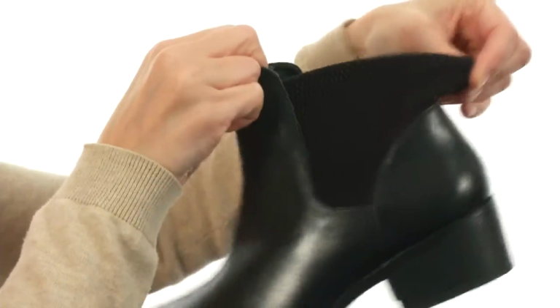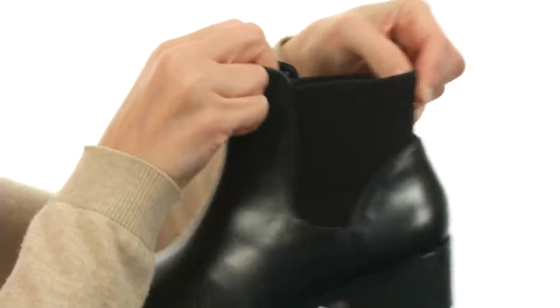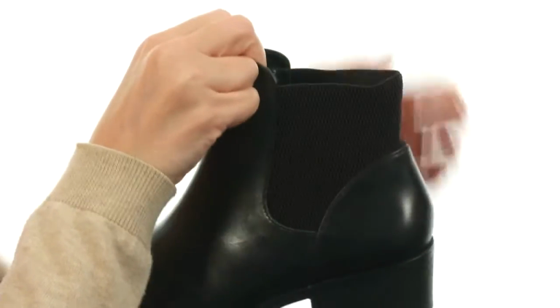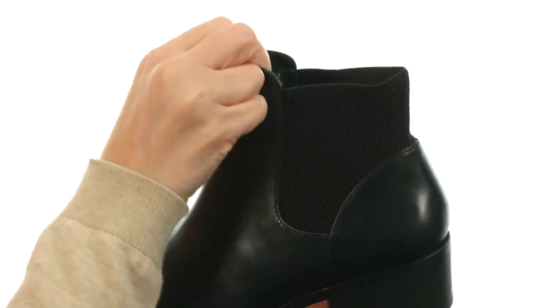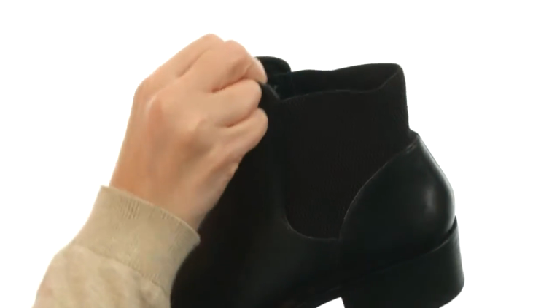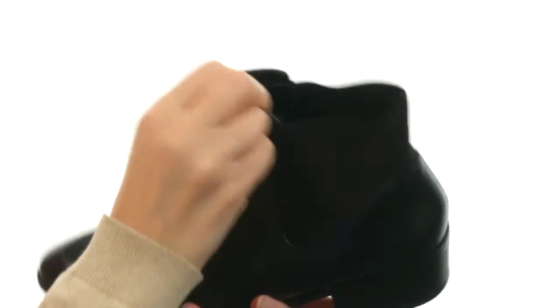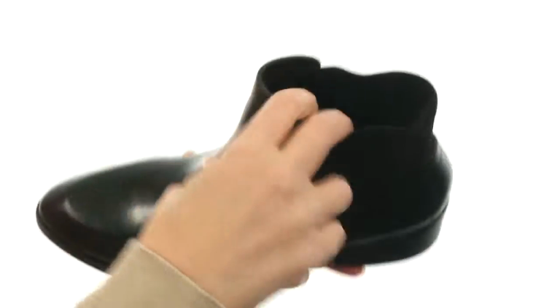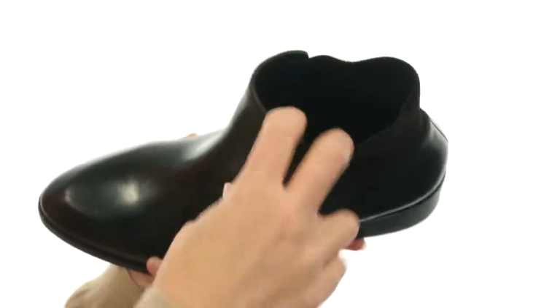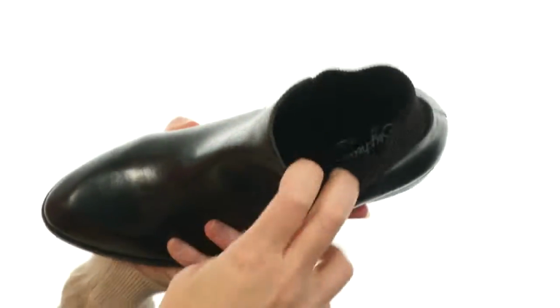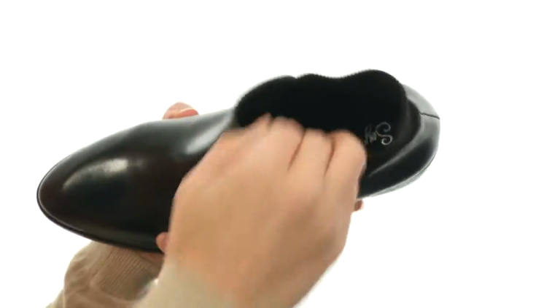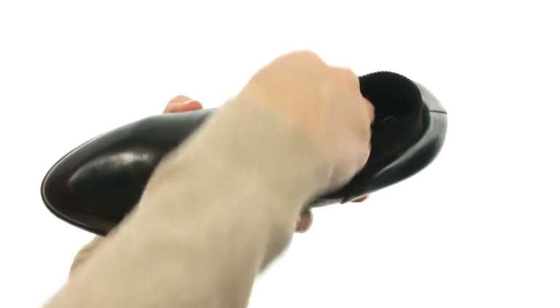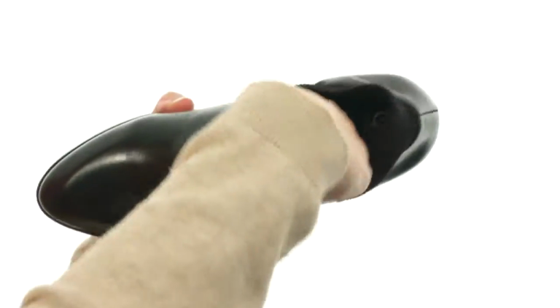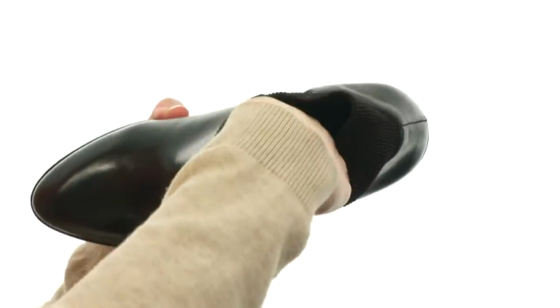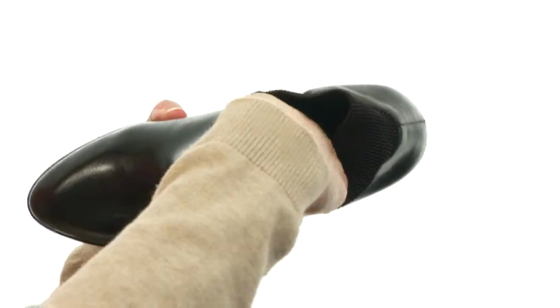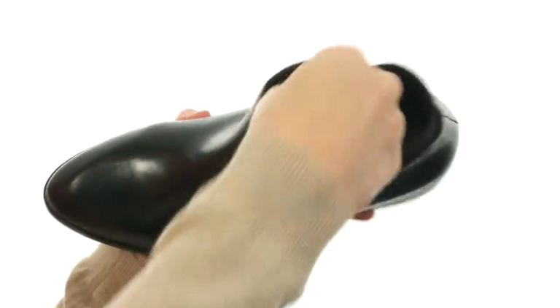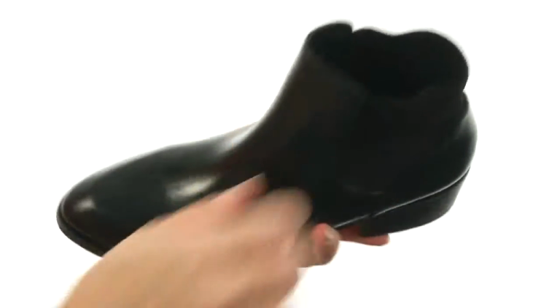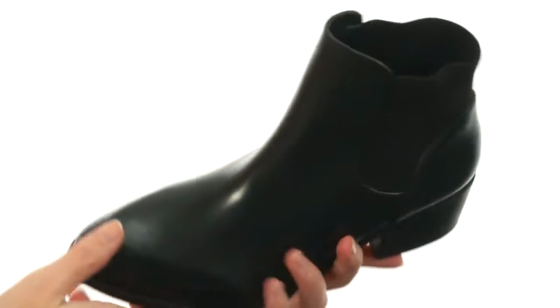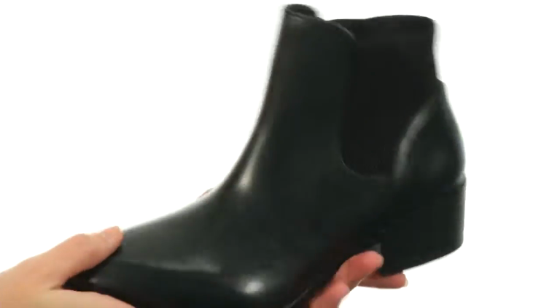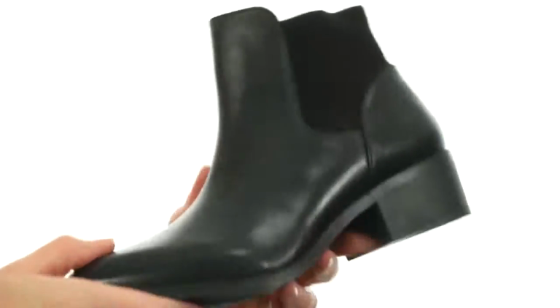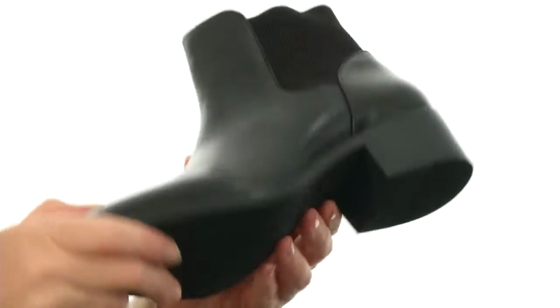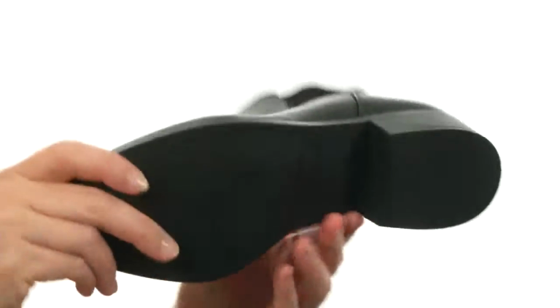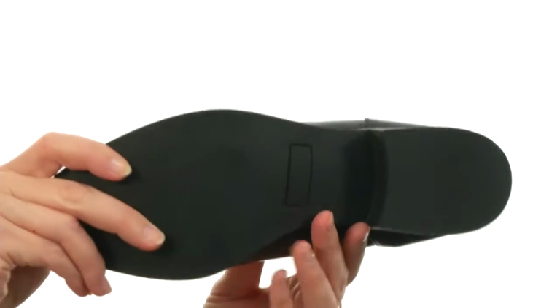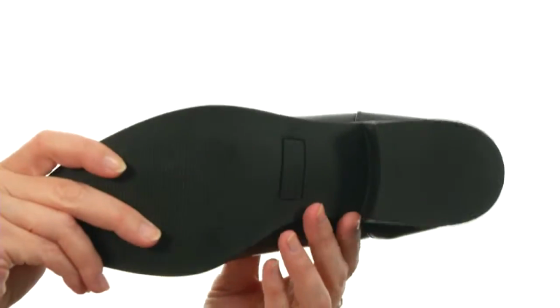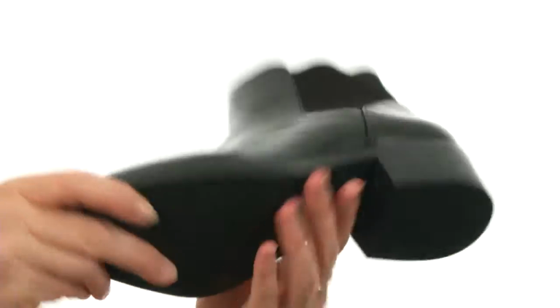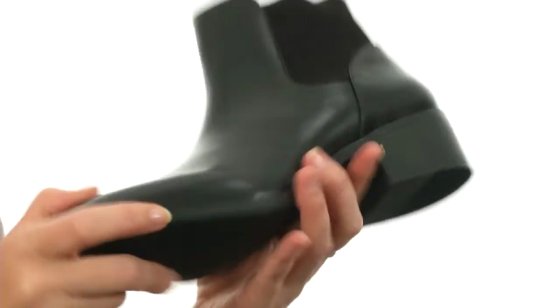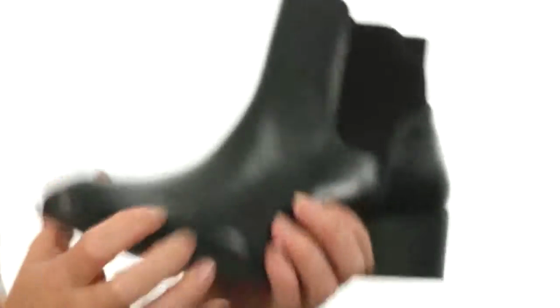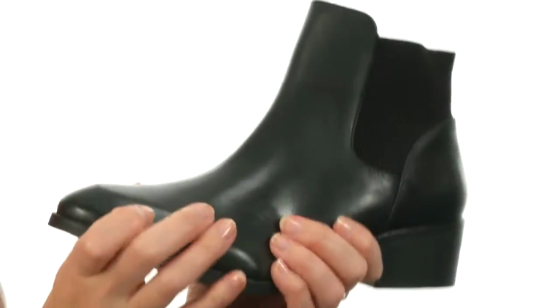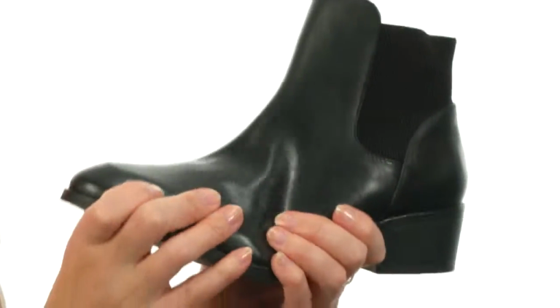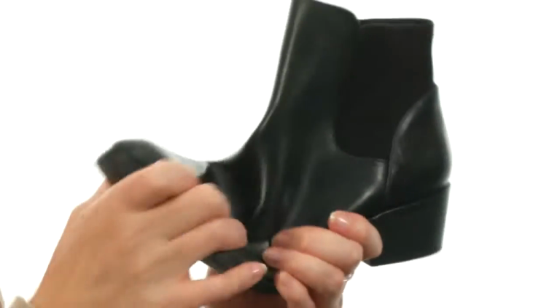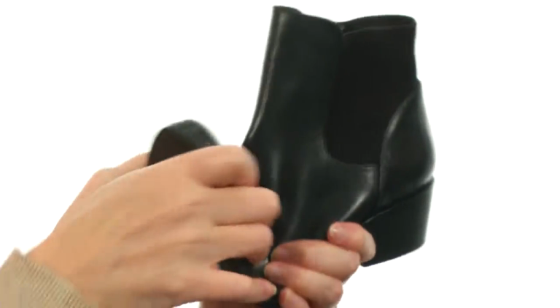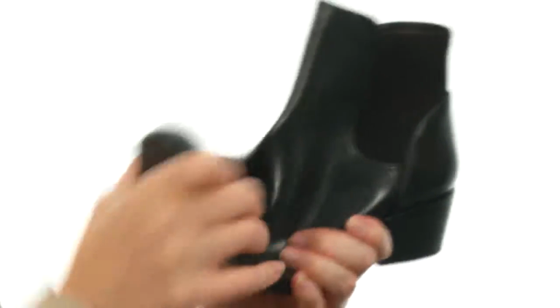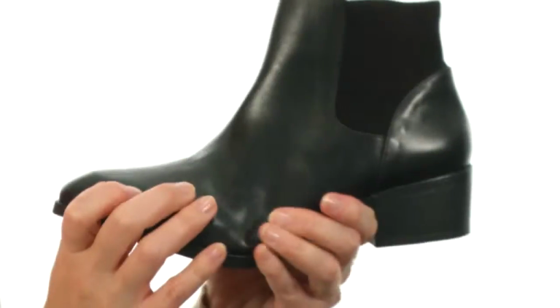It's an easy slip-on design with a huge stretch going panel at the back of the ankle. Fully lined on the interior too with cushioning in the footbed, and the outsole is durable as well as flexible.